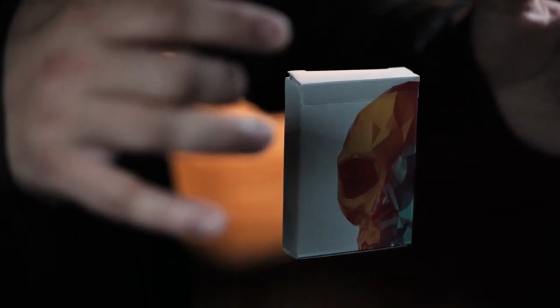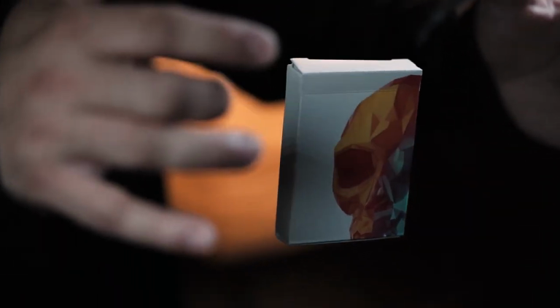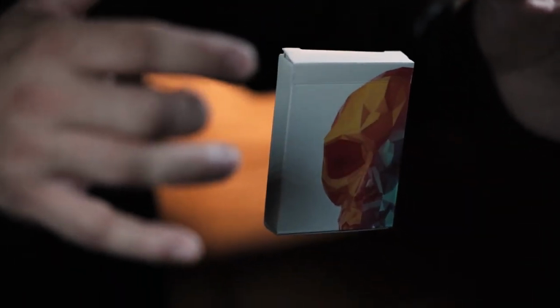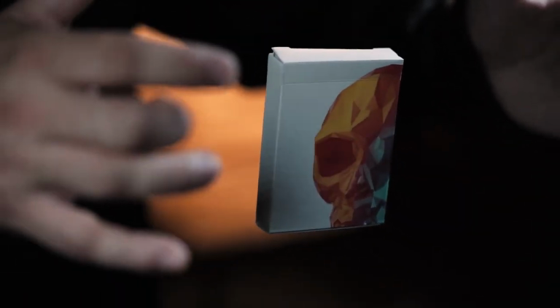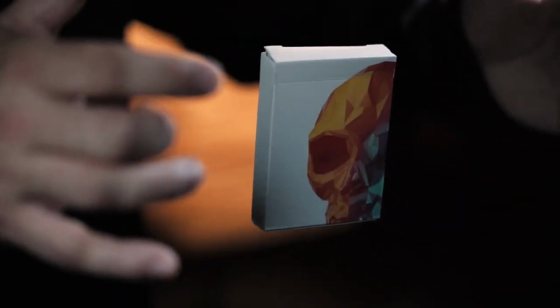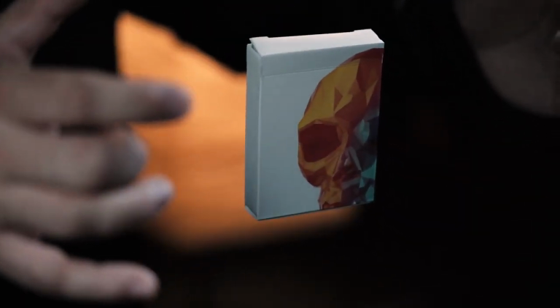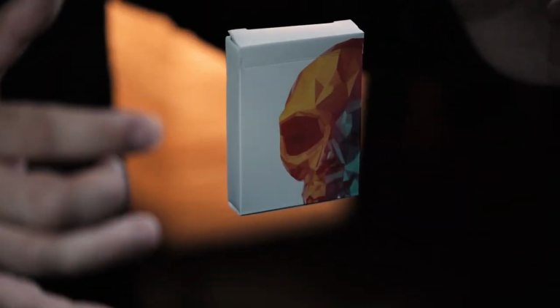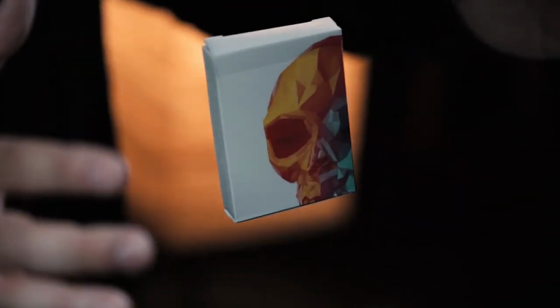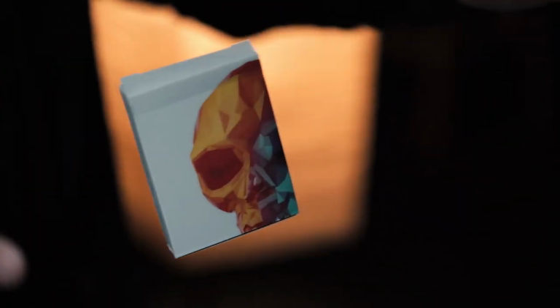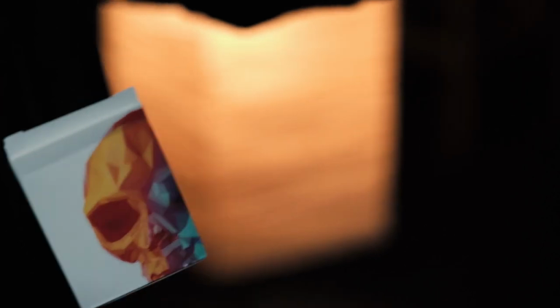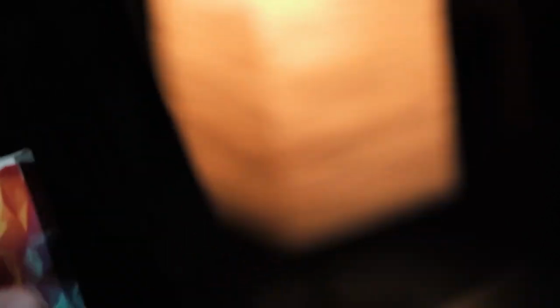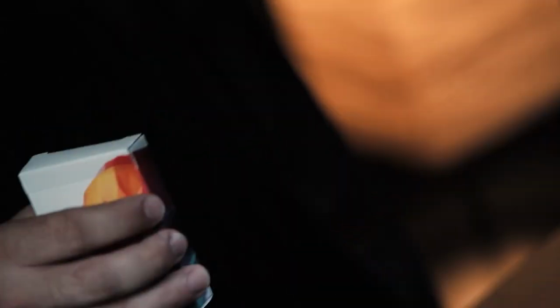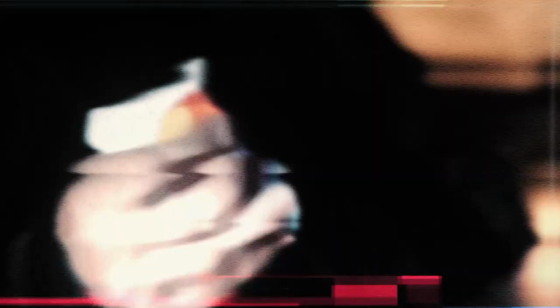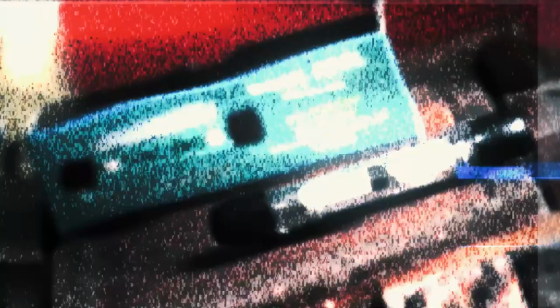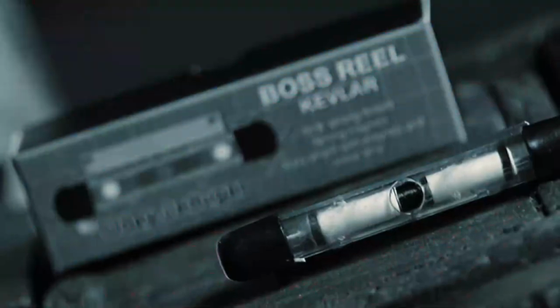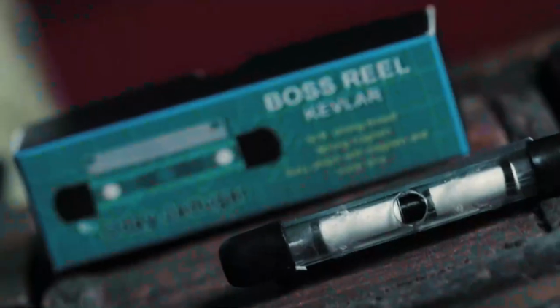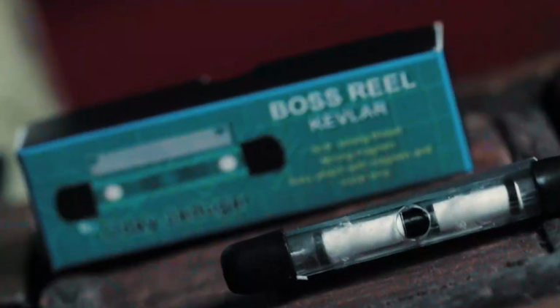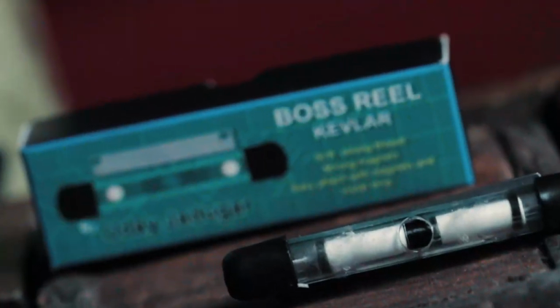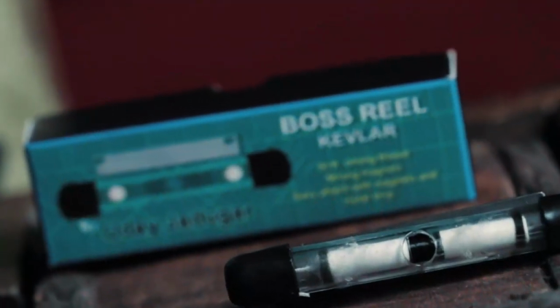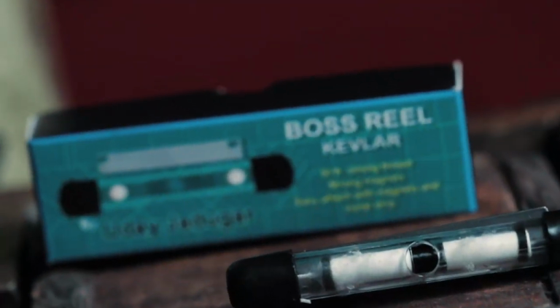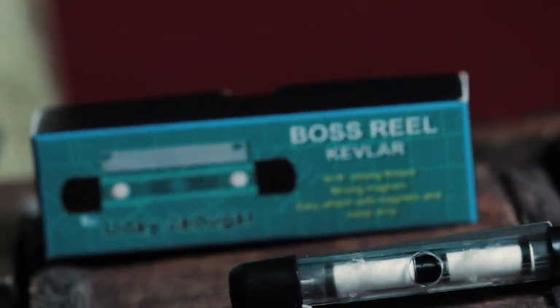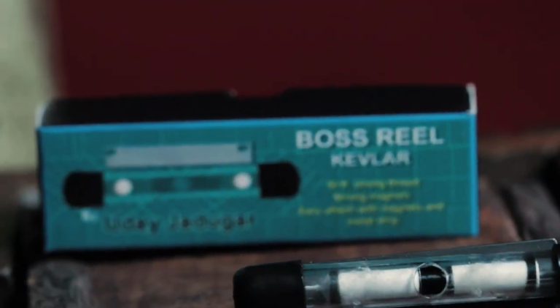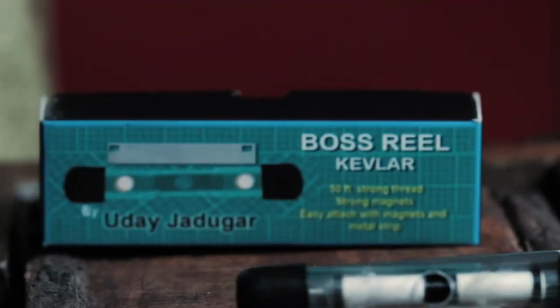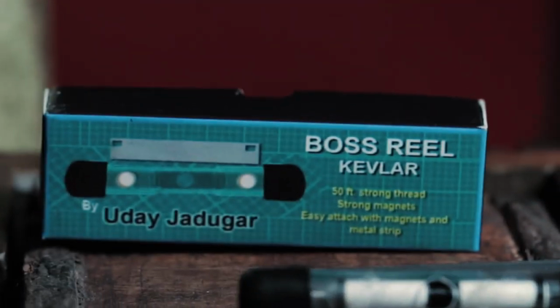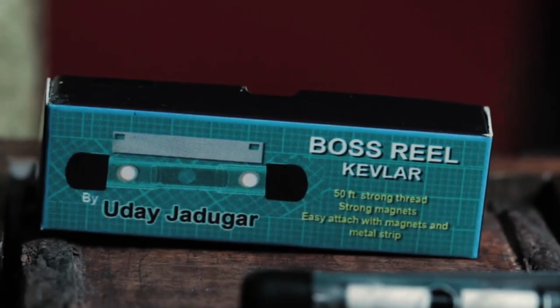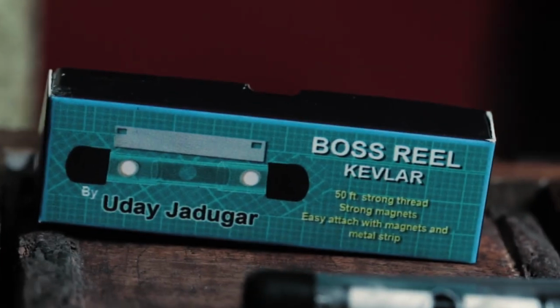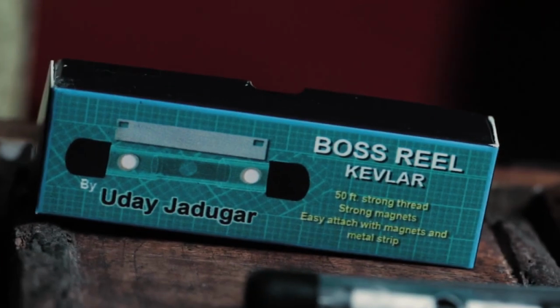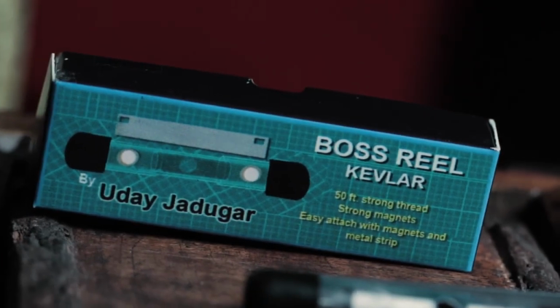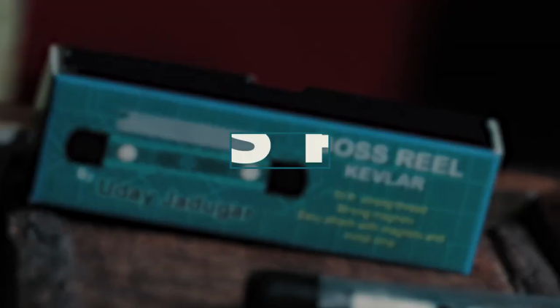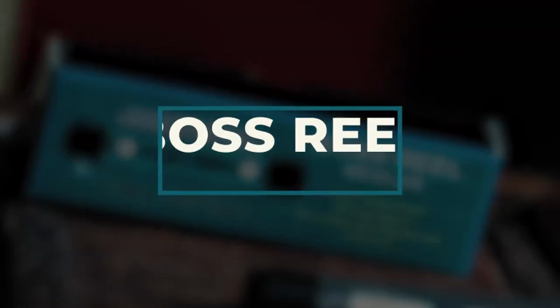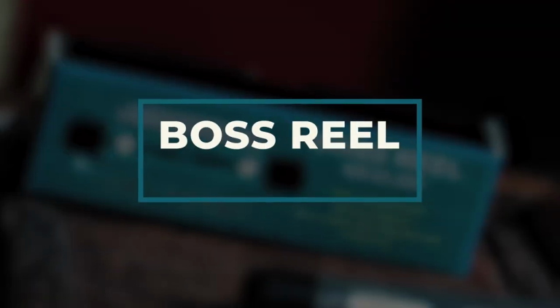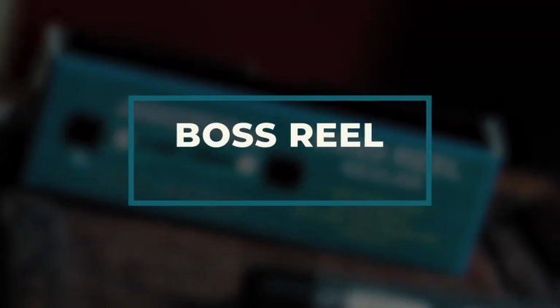Elevate your magic to new heights with the Boss Reel by Uday Yarugov.